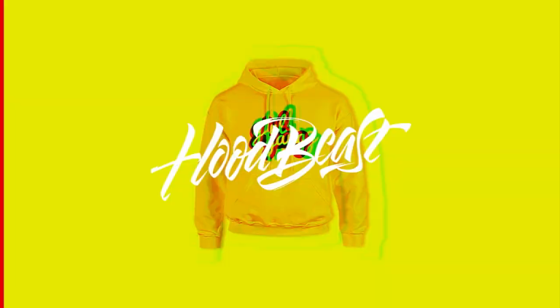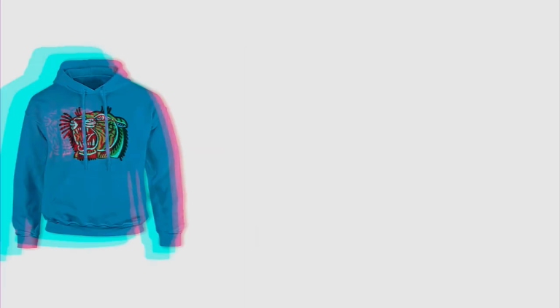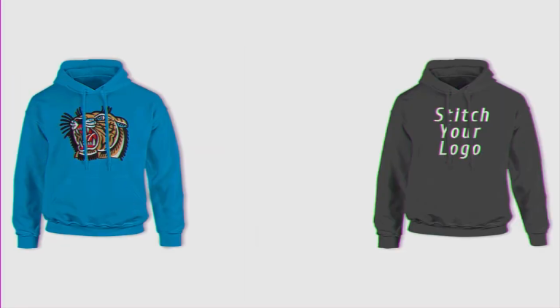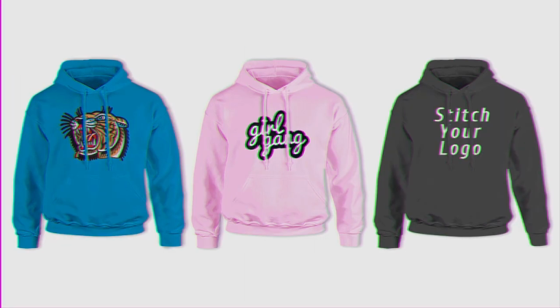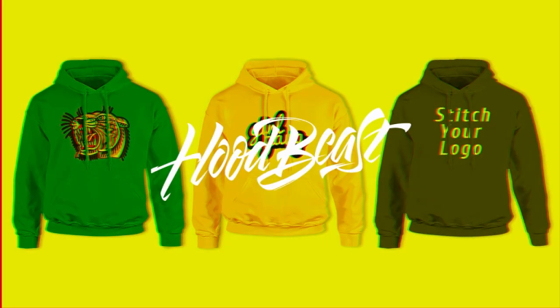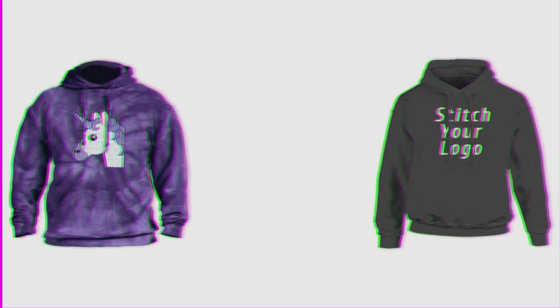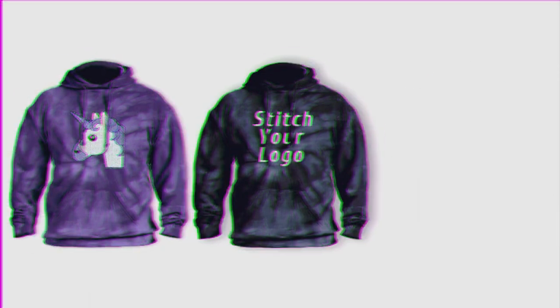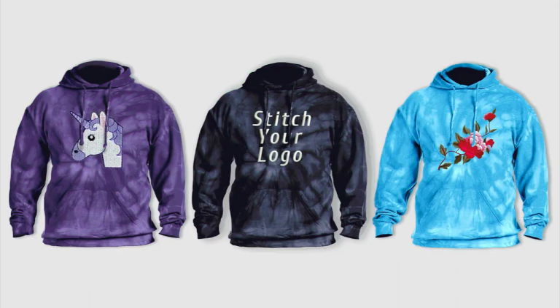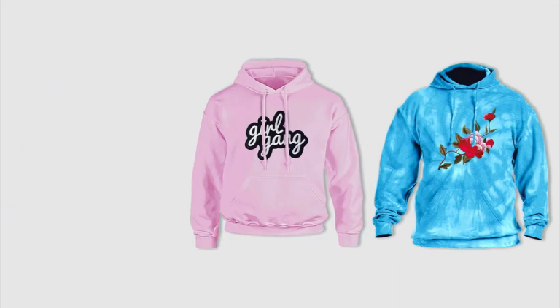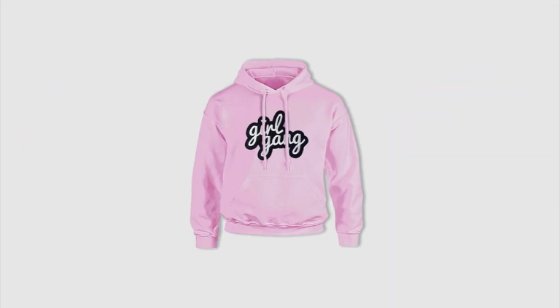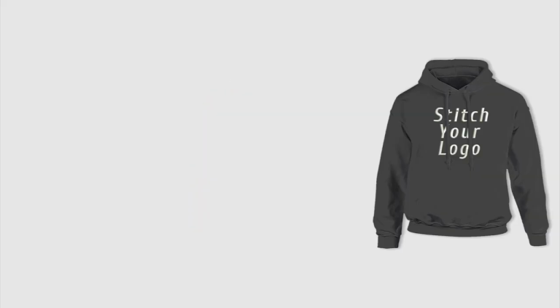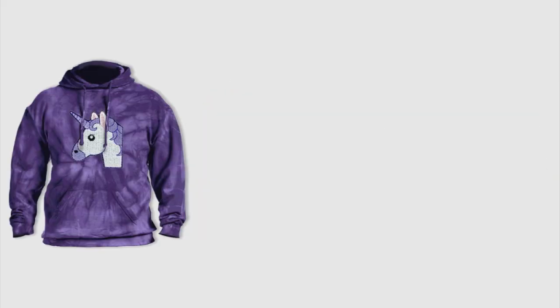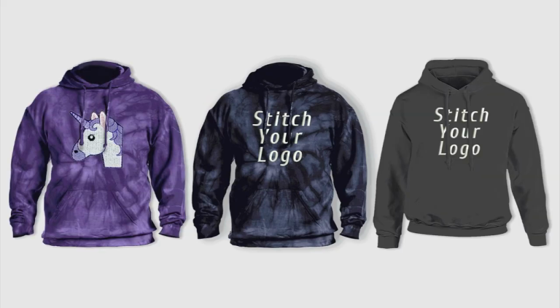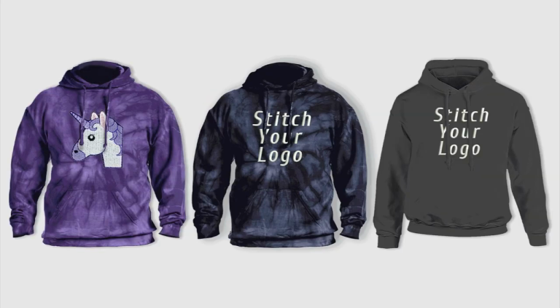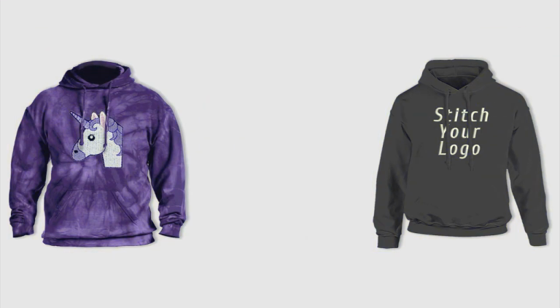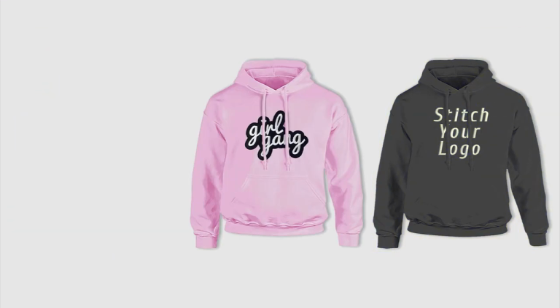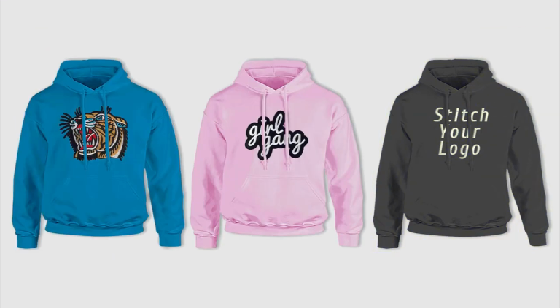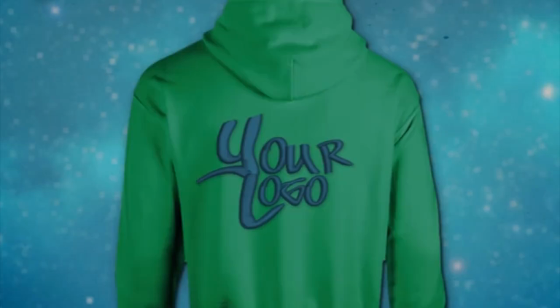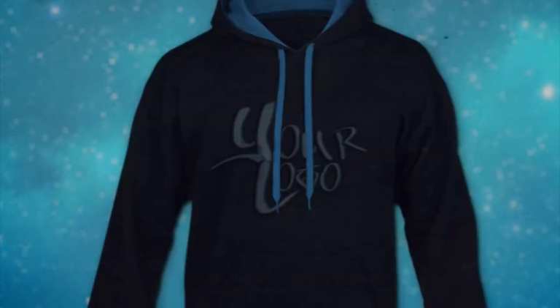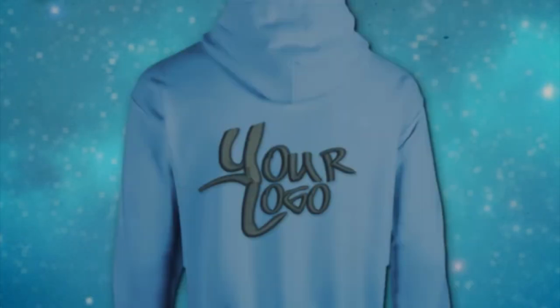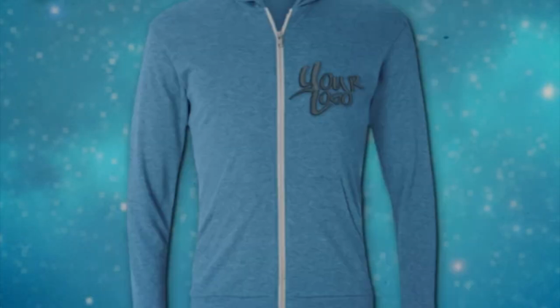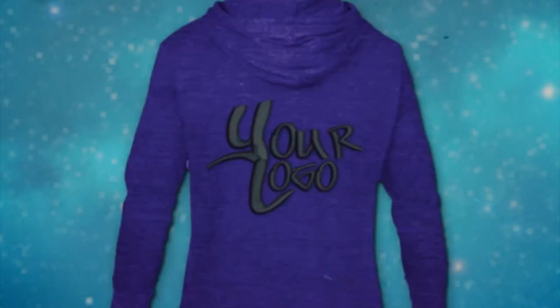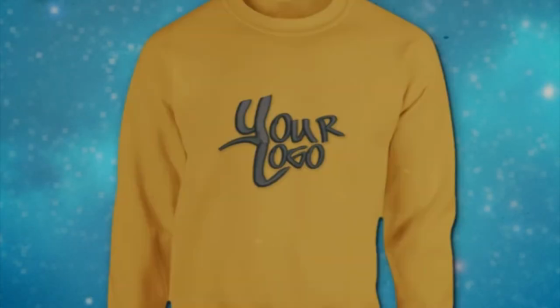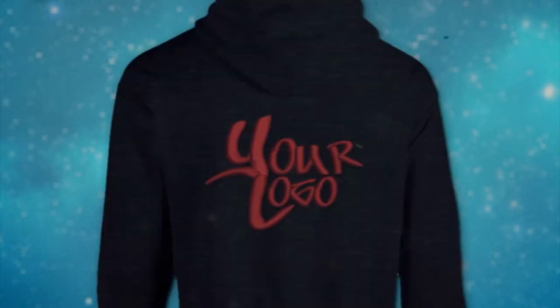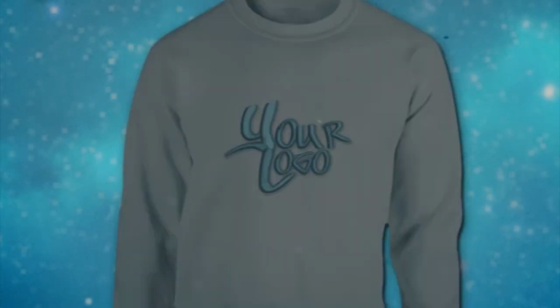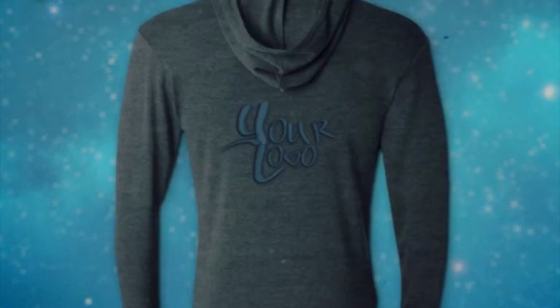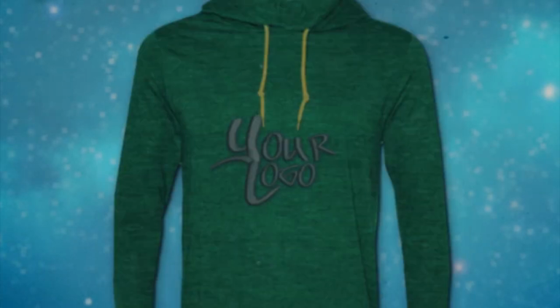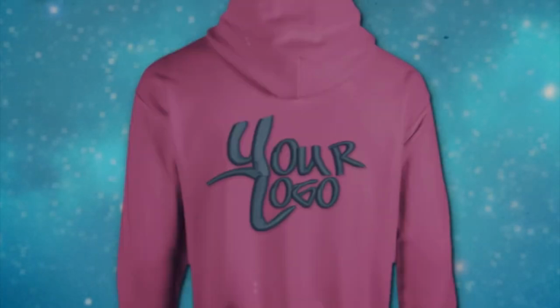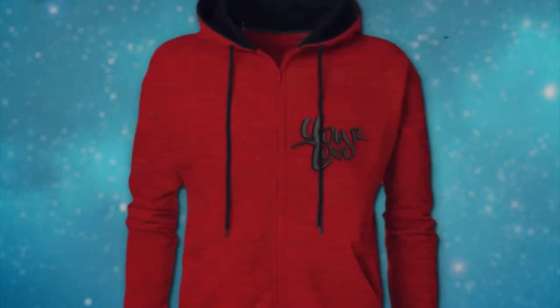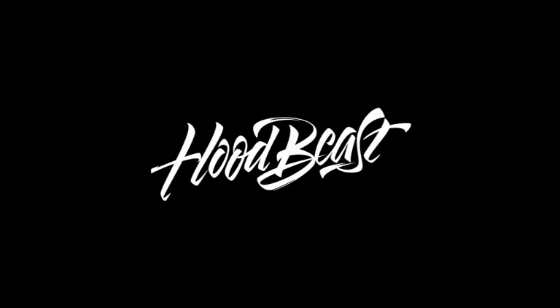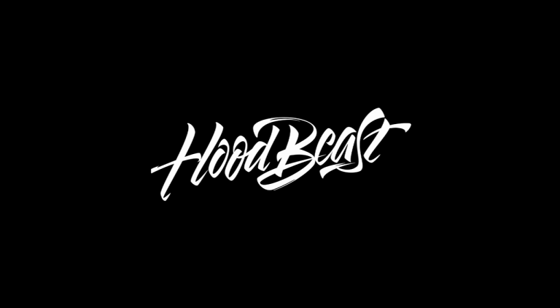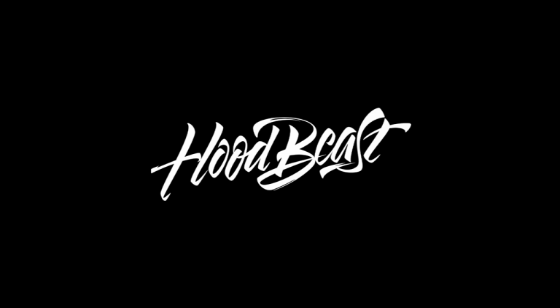This video is brought to you by Hoodbeast.com. Design your own custom hoodies at Hoodbeast.com.